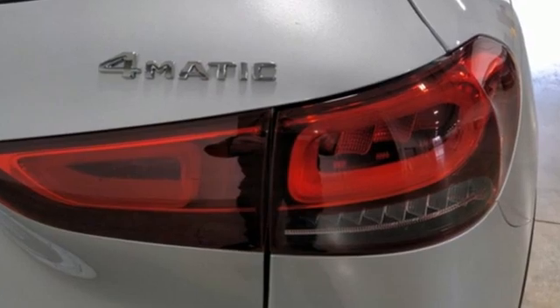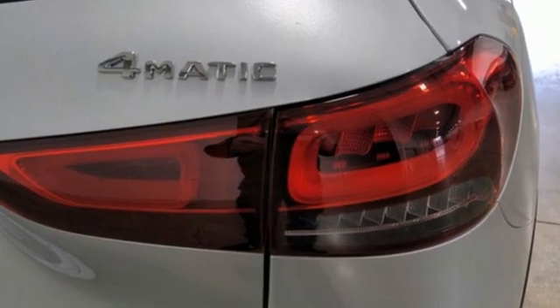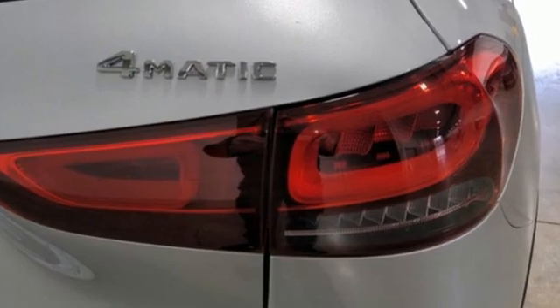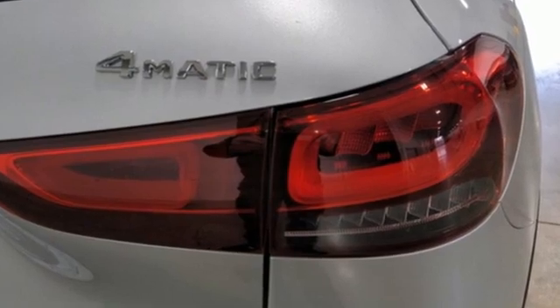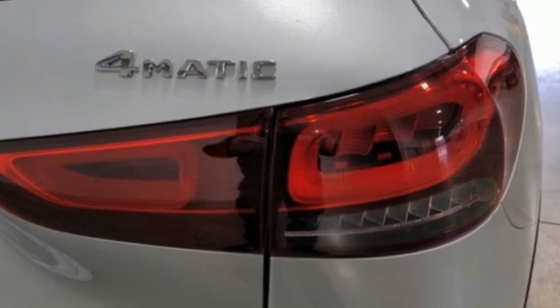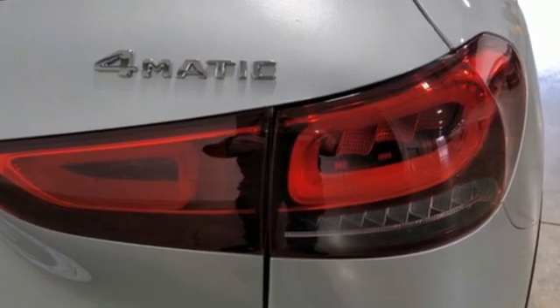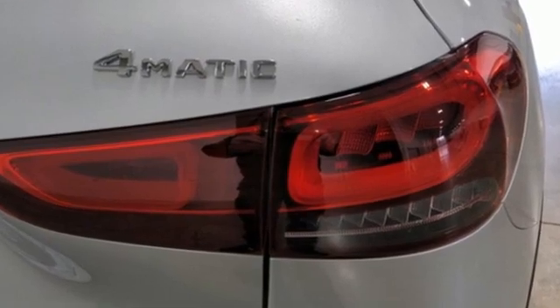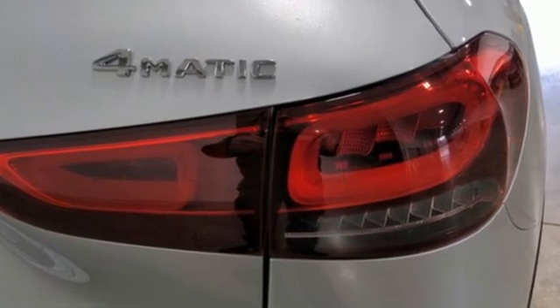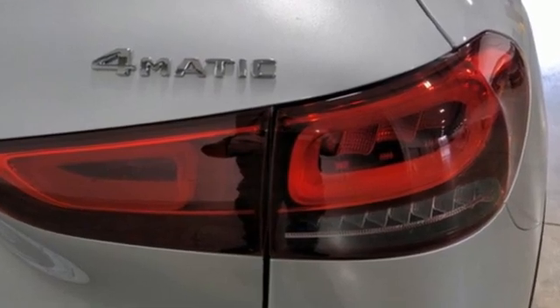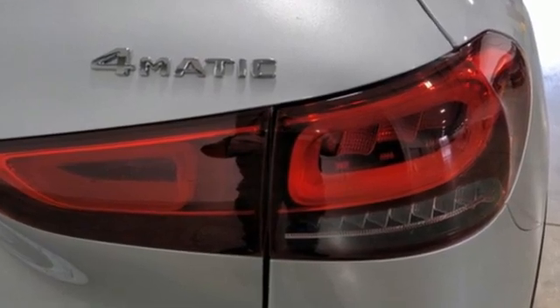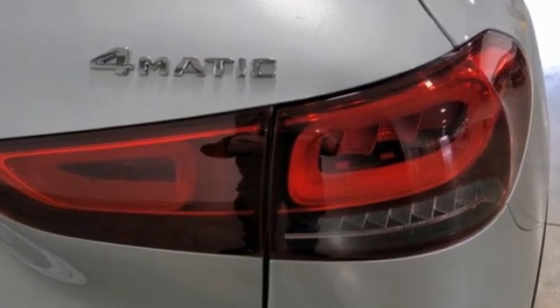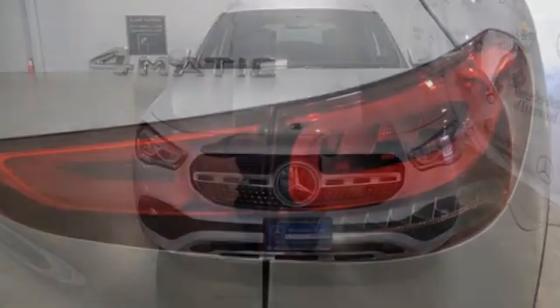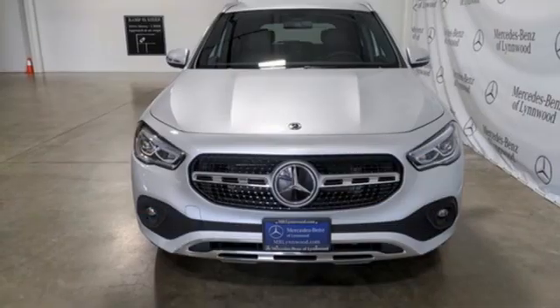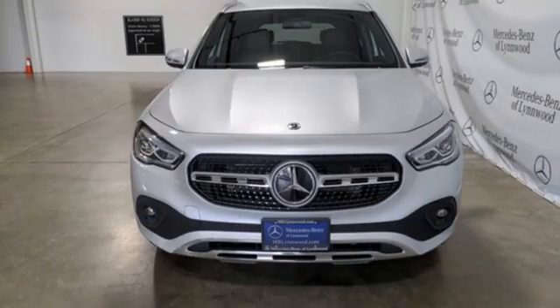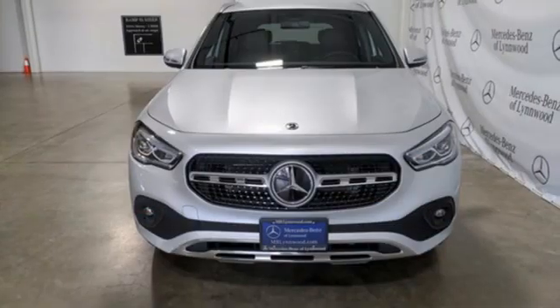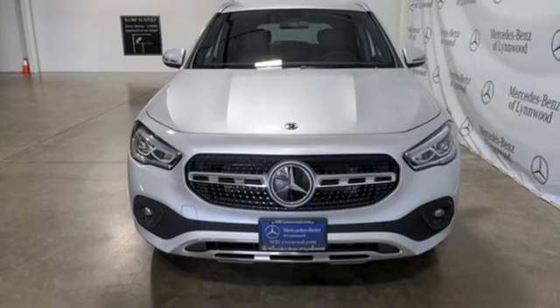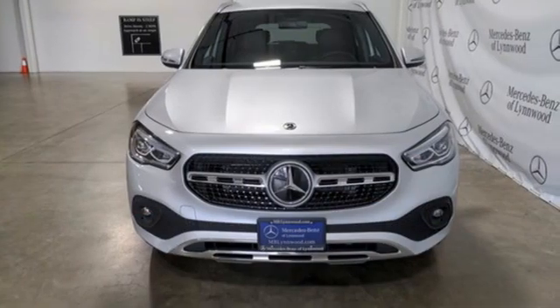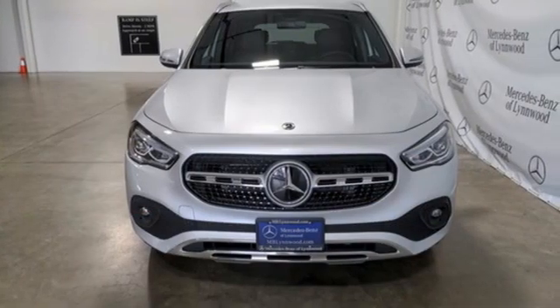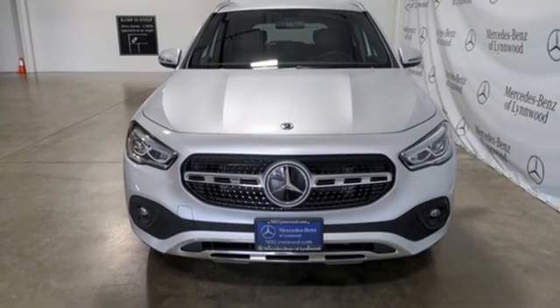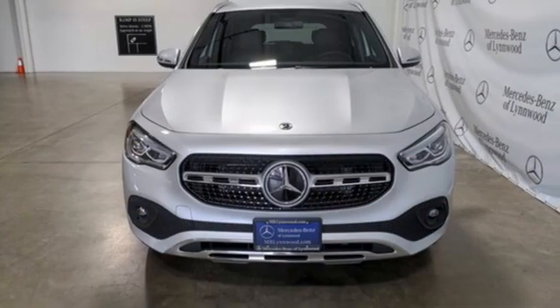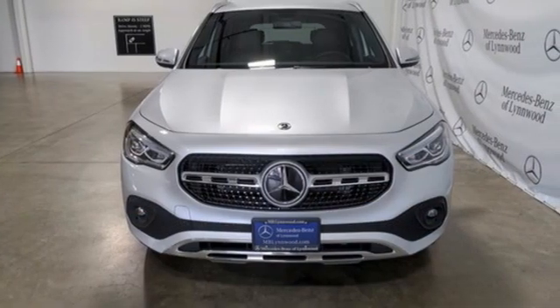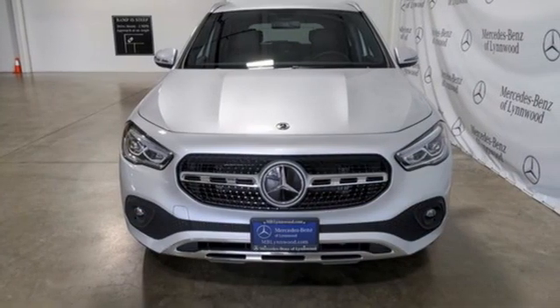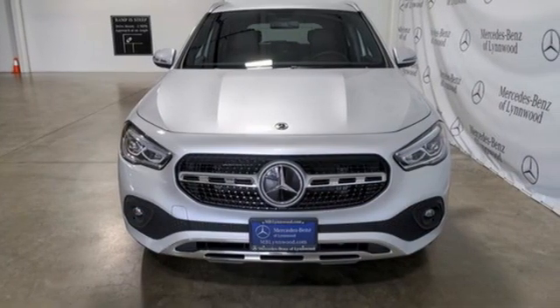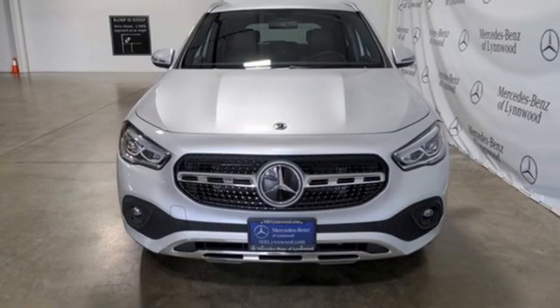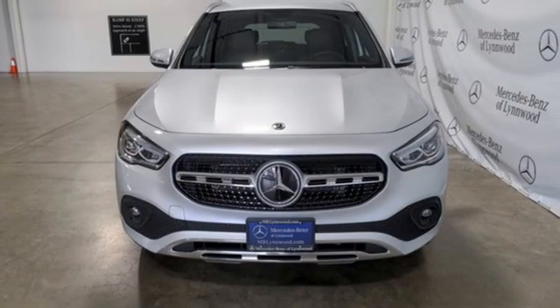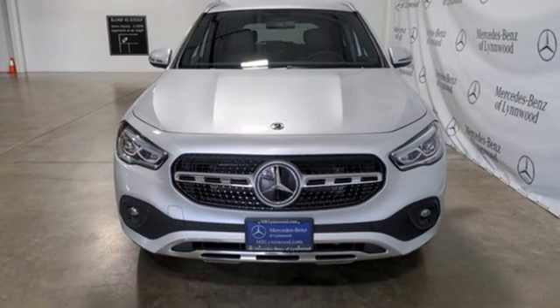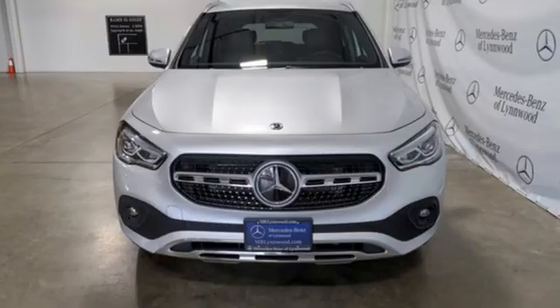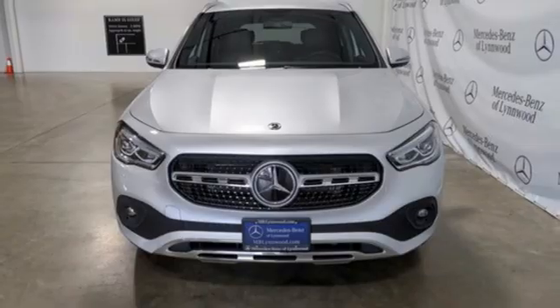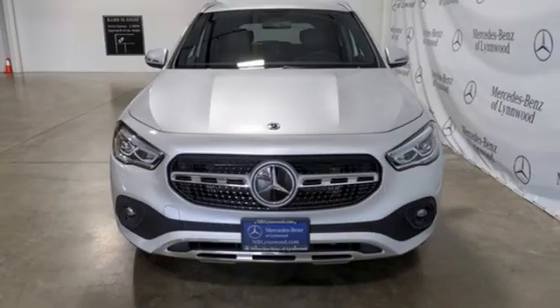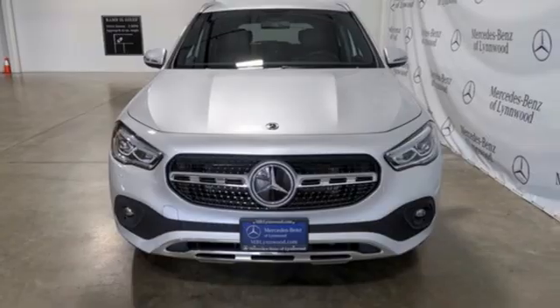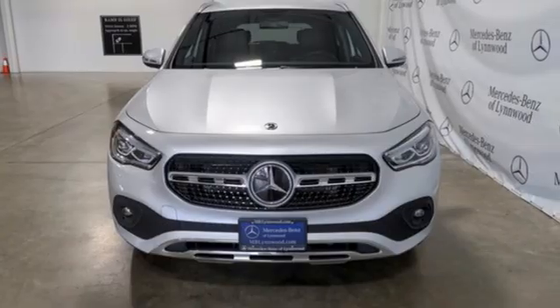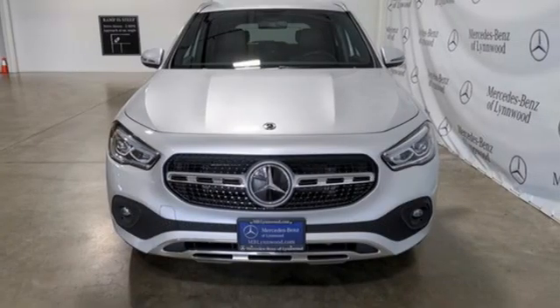To get the best, get a Mercedes-Benz. You'll never know until you try. Test drive it today.